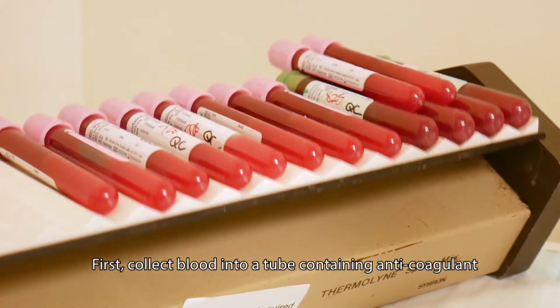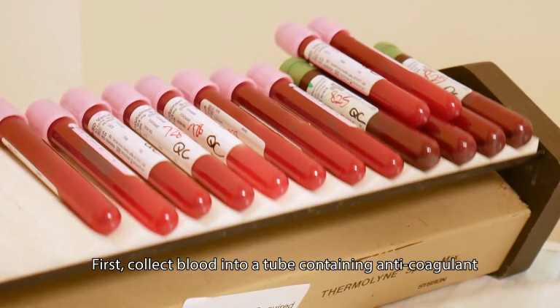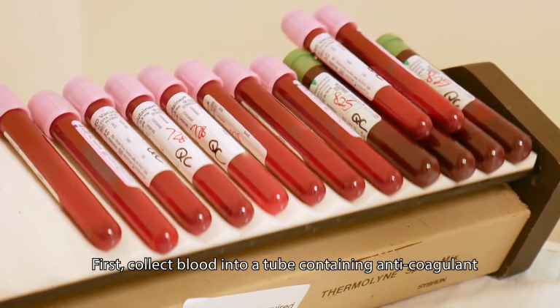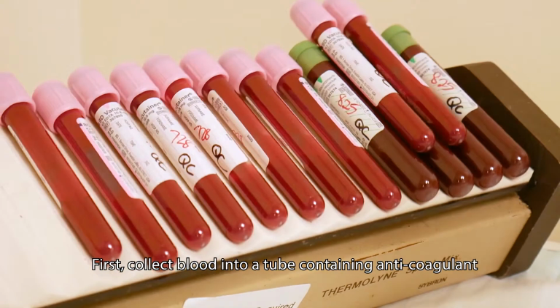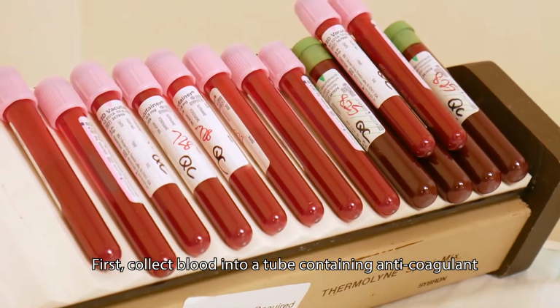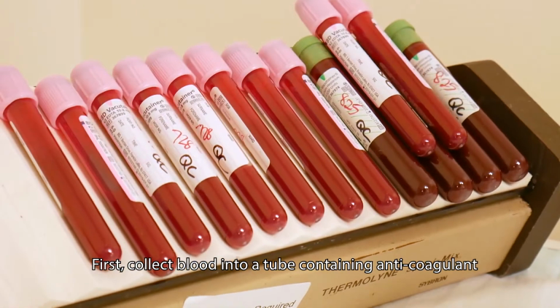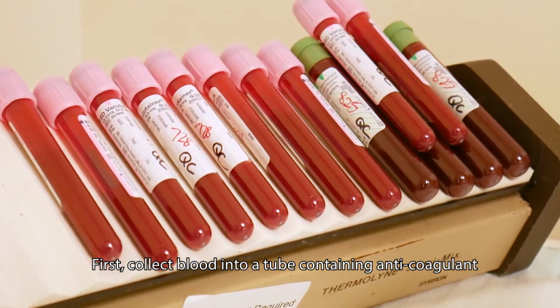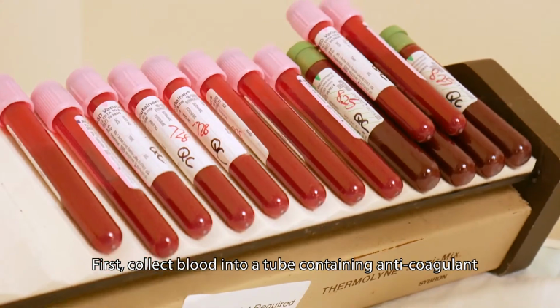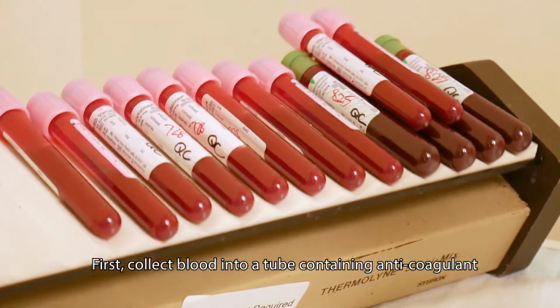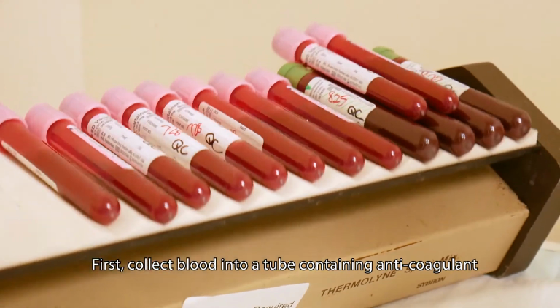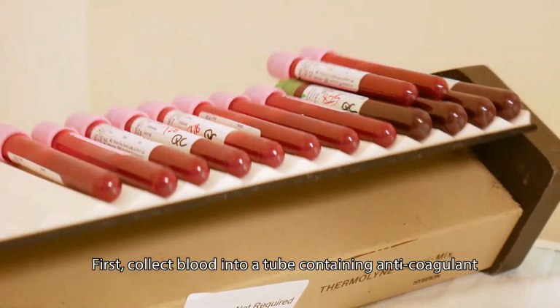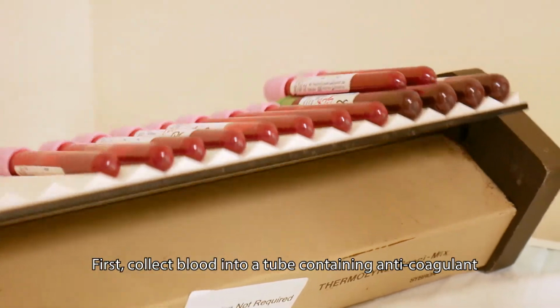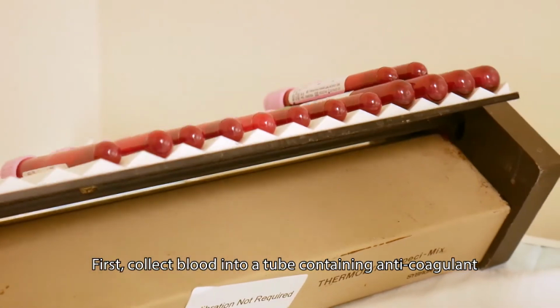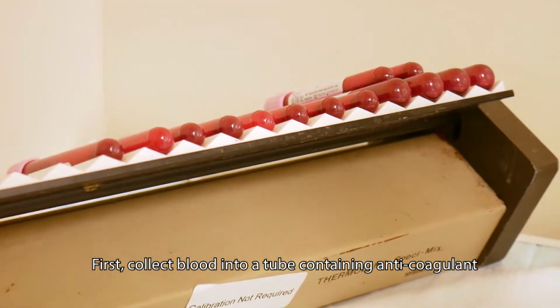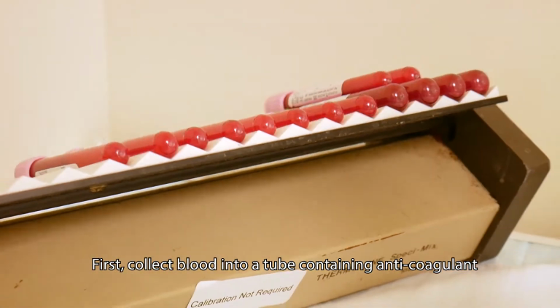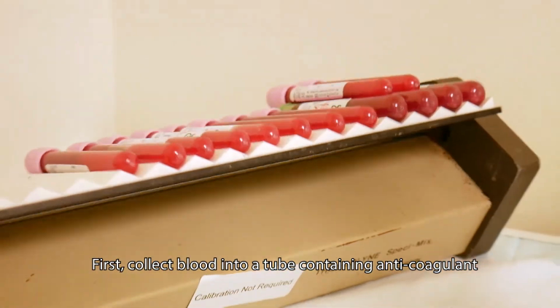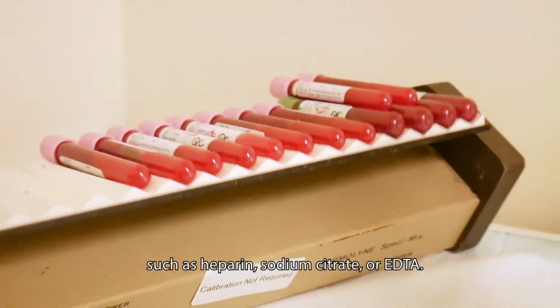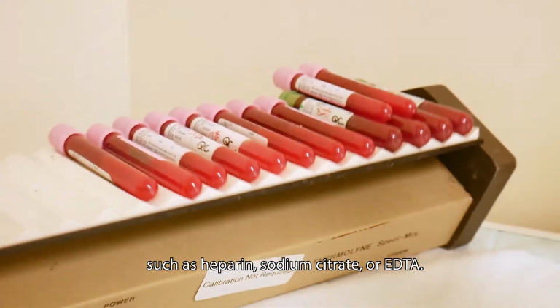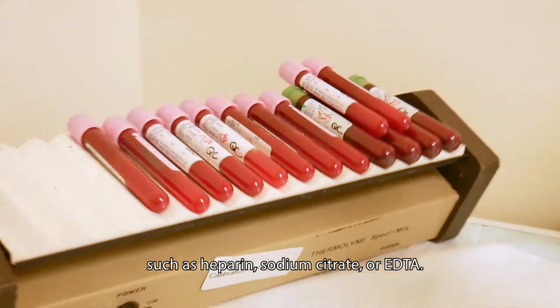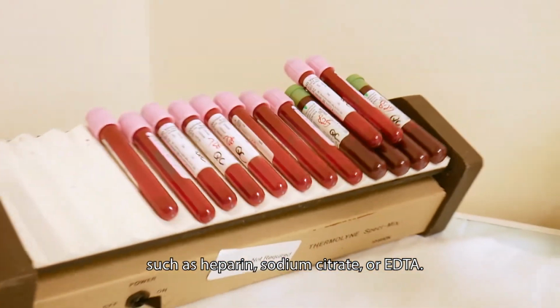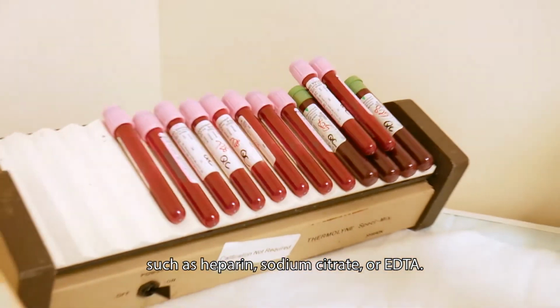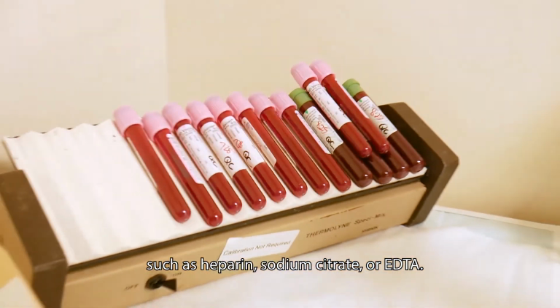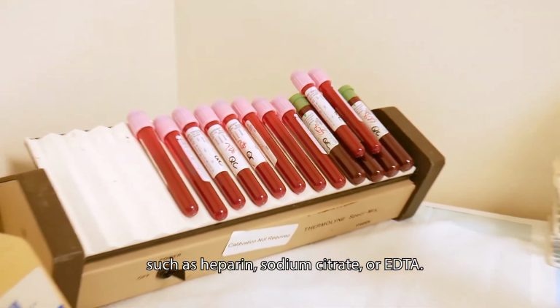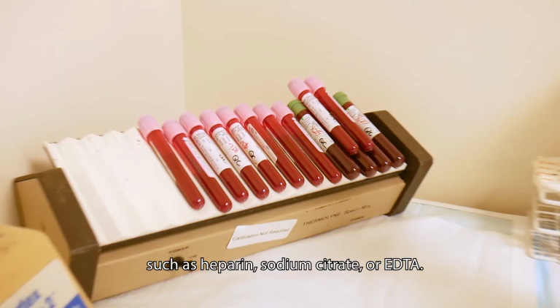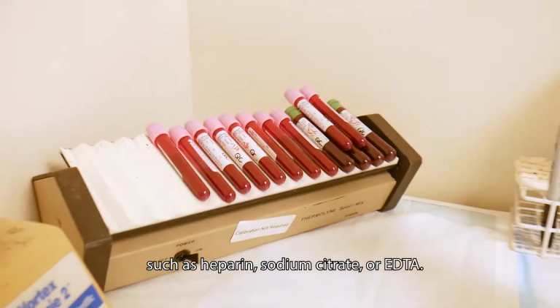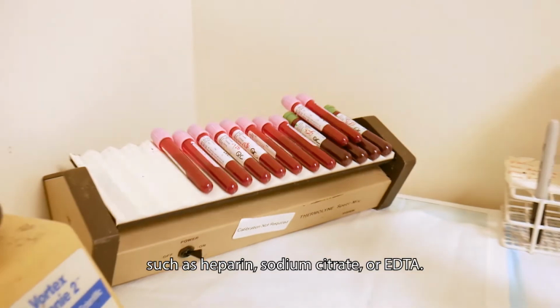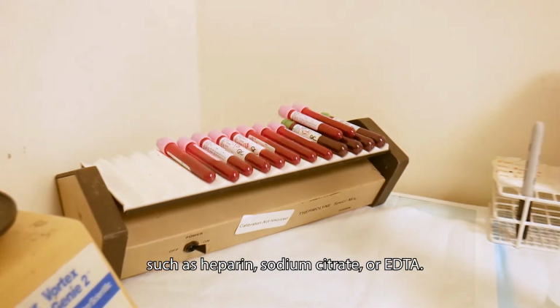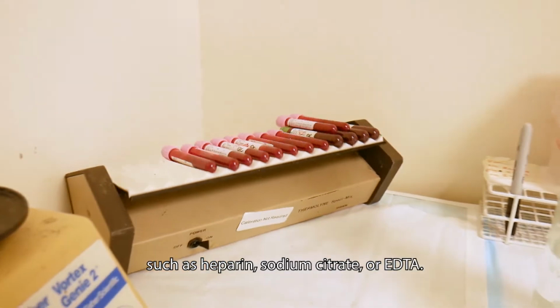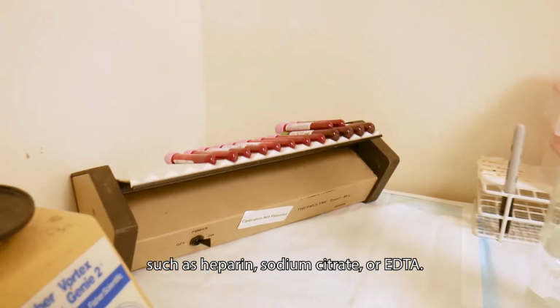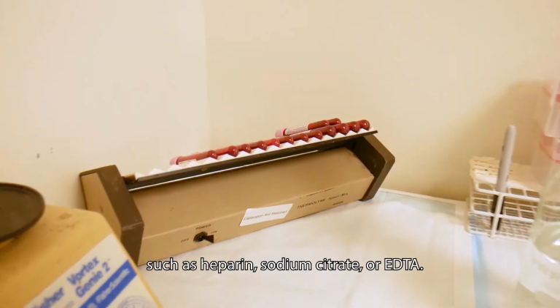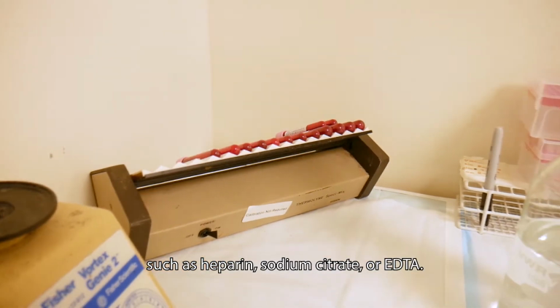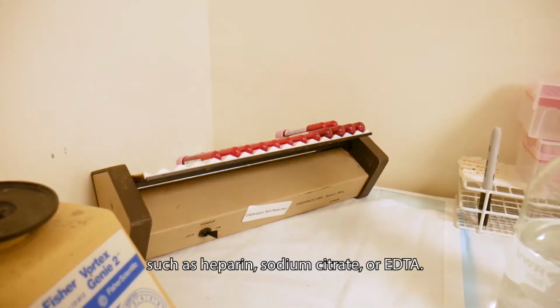First, collect blood into a tube containing anticoagulants such as heparin, sodium citrate, or EDTA.